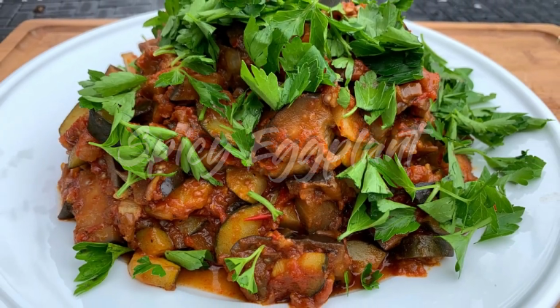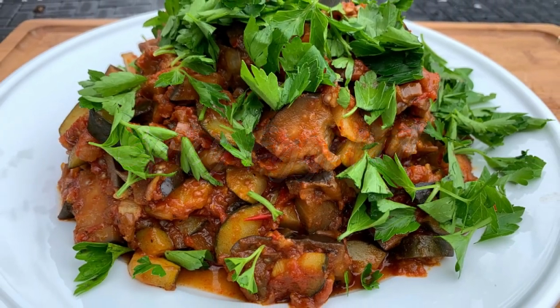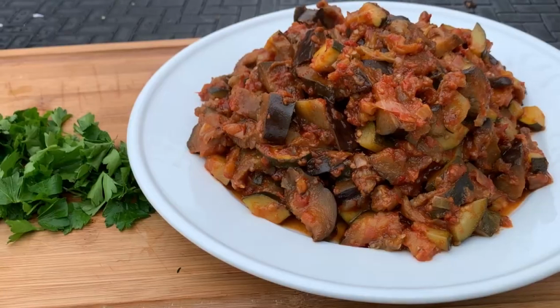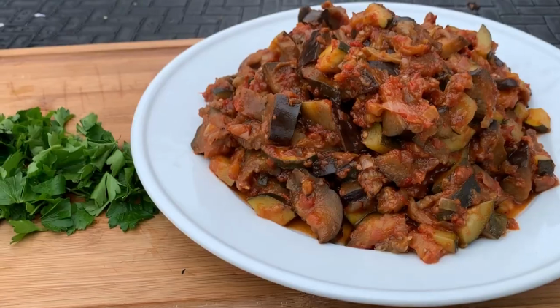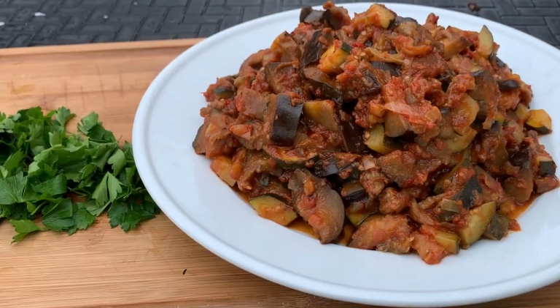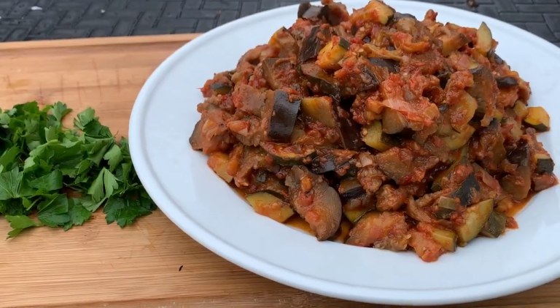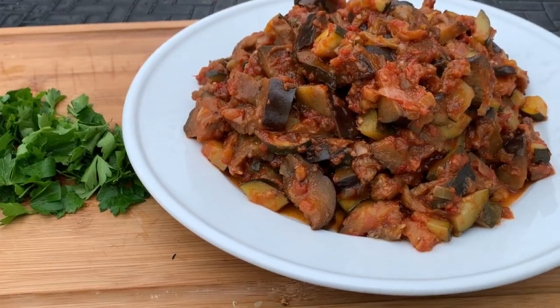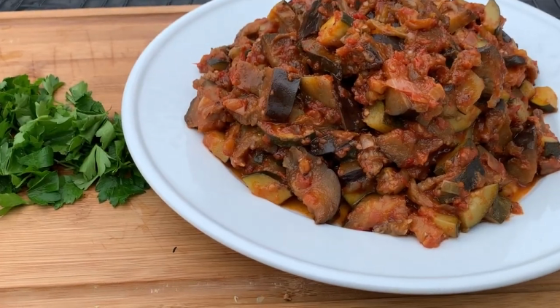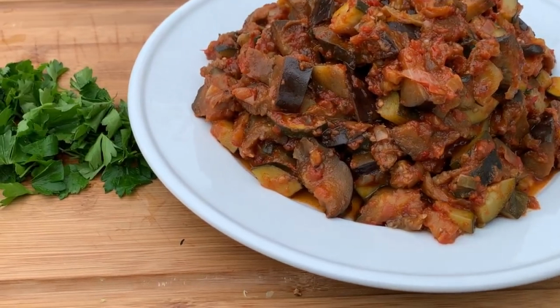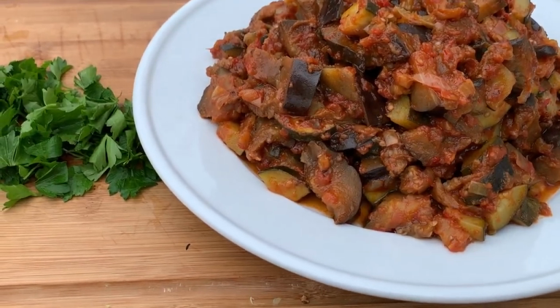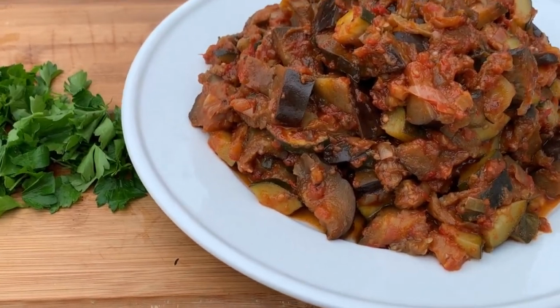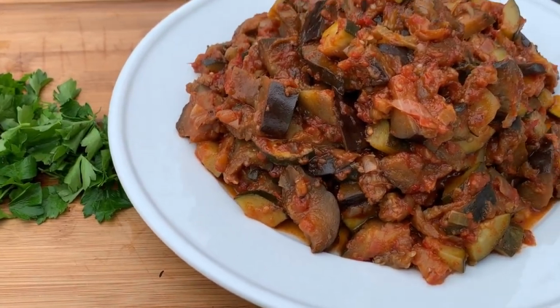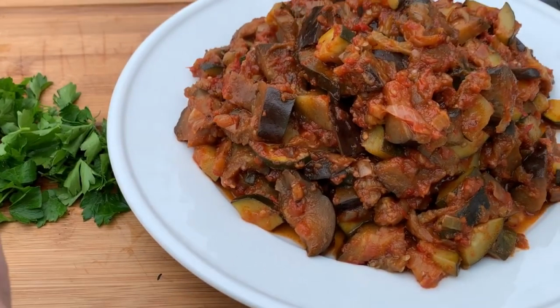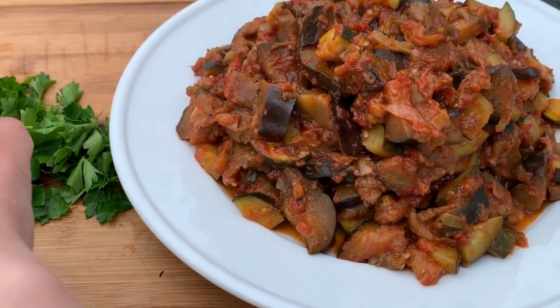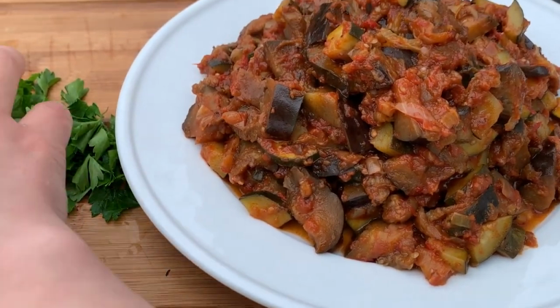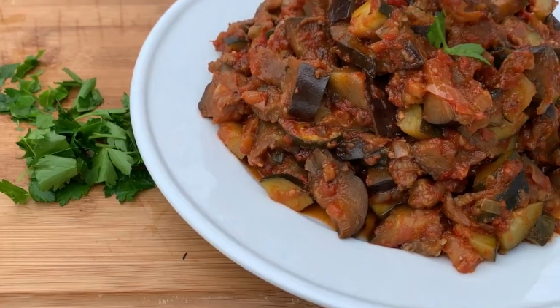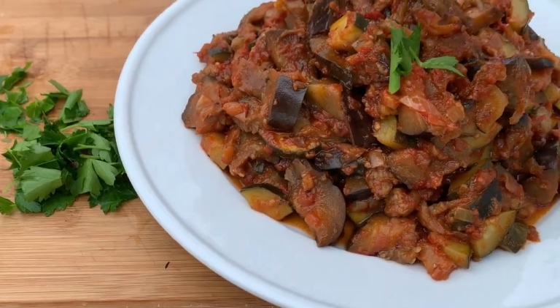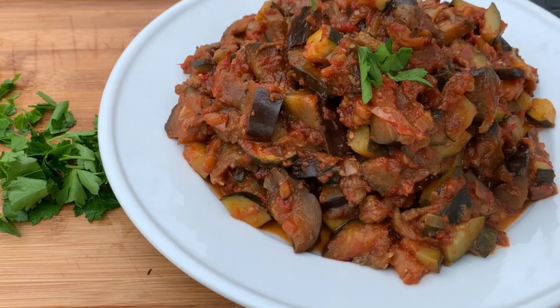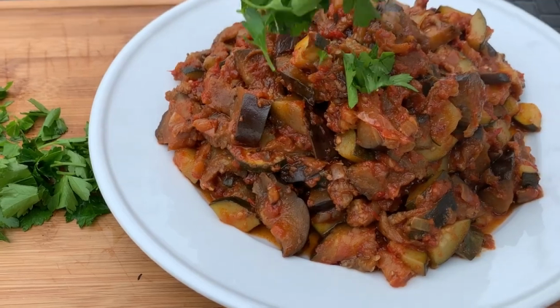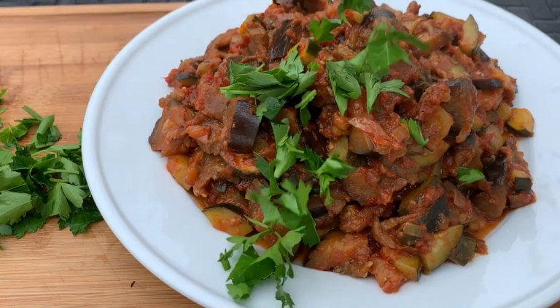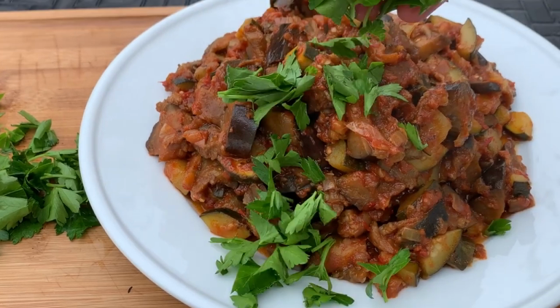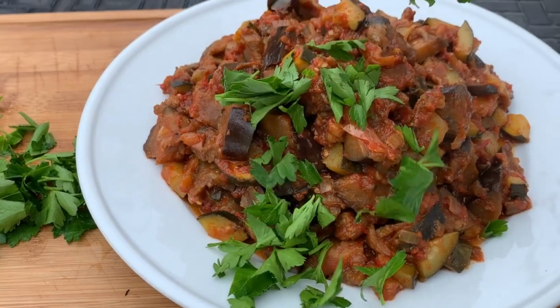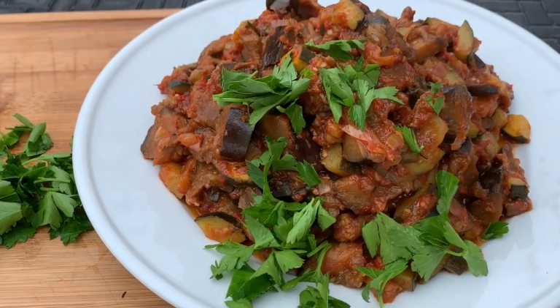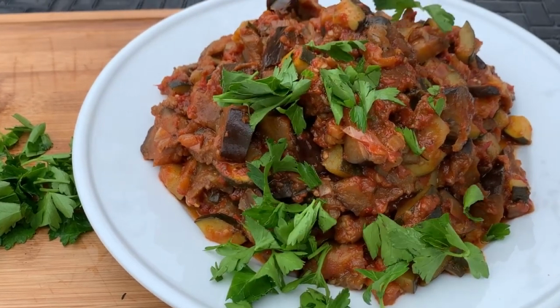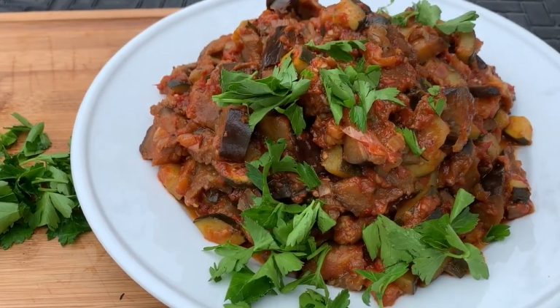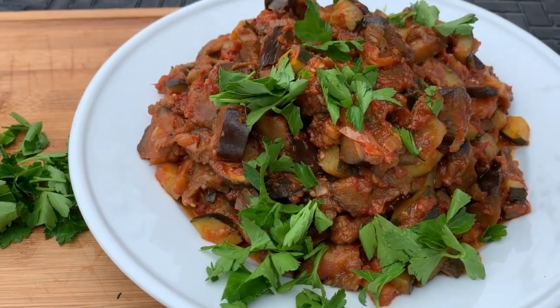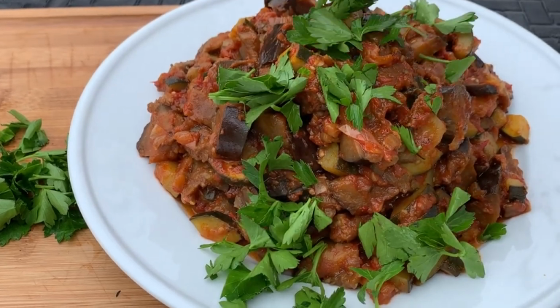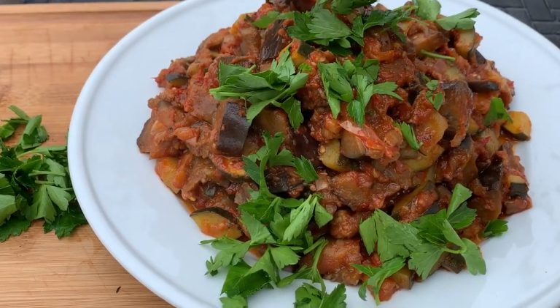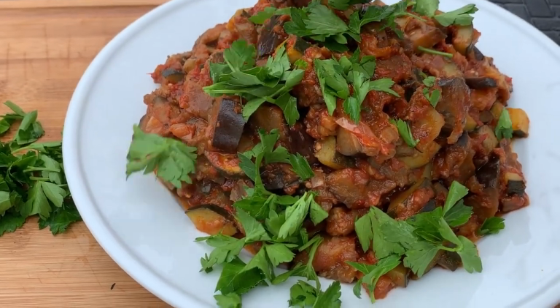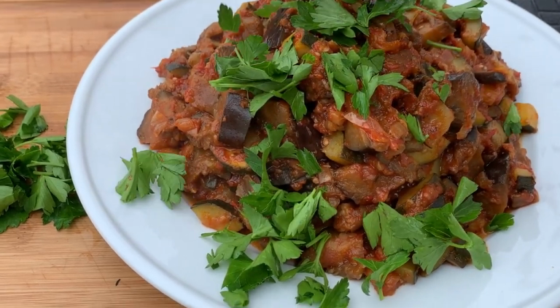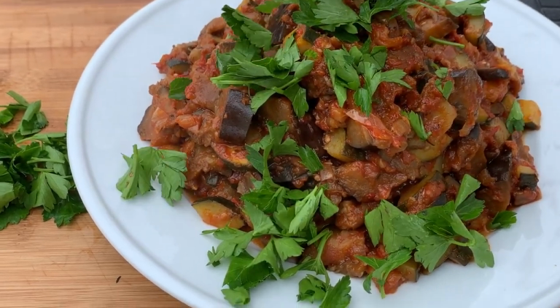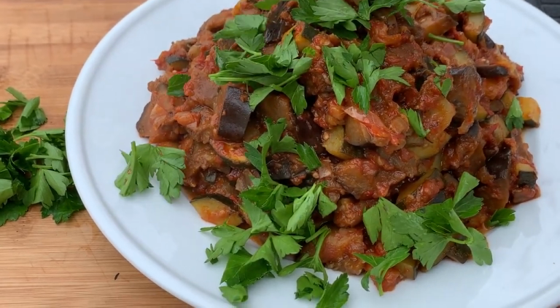Hi there and welcome back to Pinch of Cooking. Today we're making a spicy zucchini and eggplant stew.